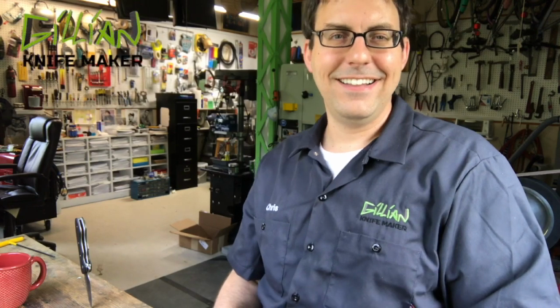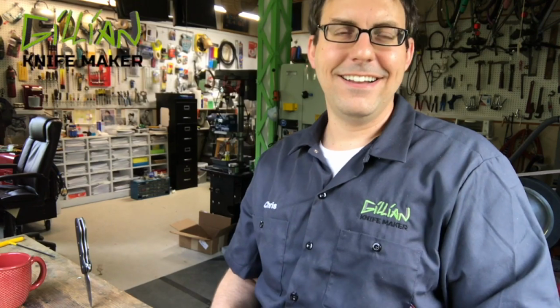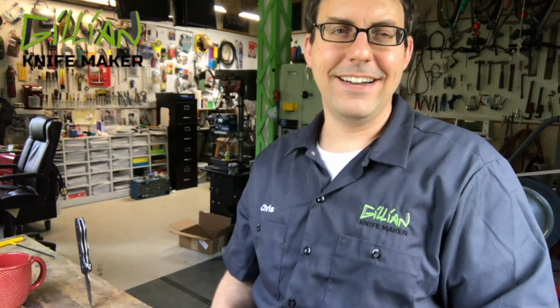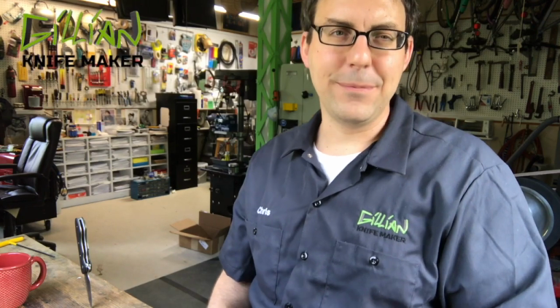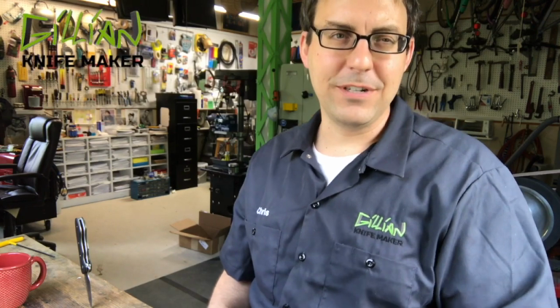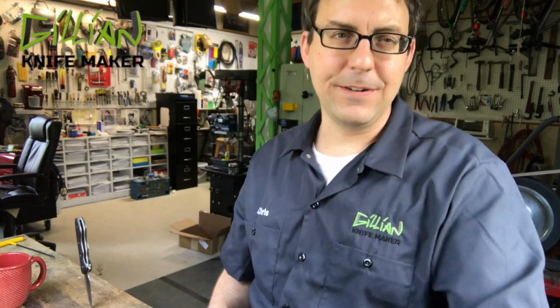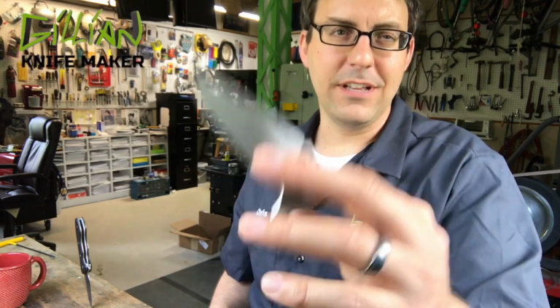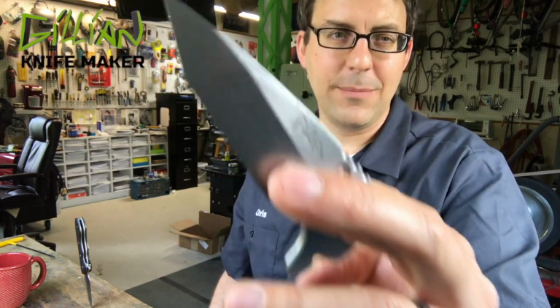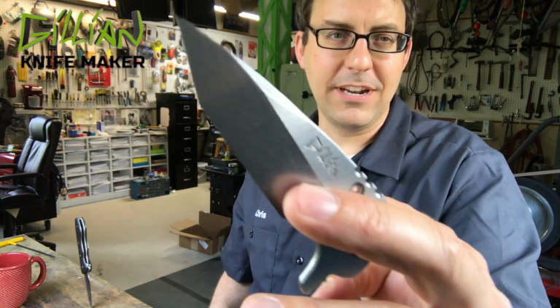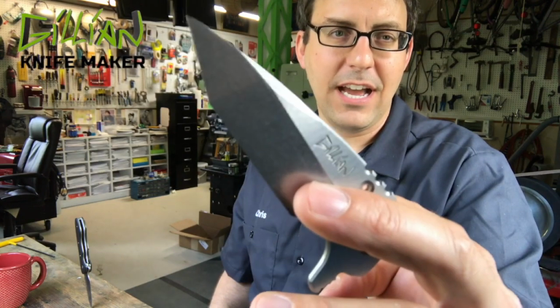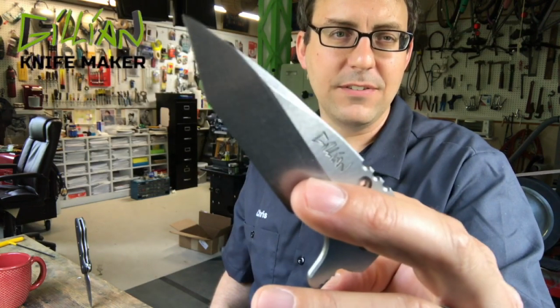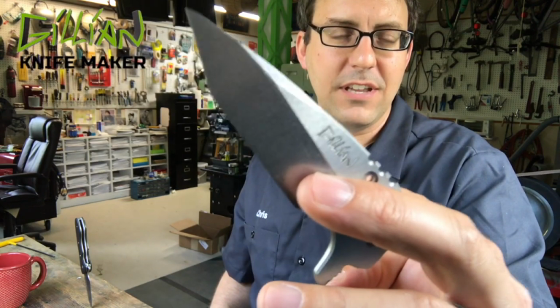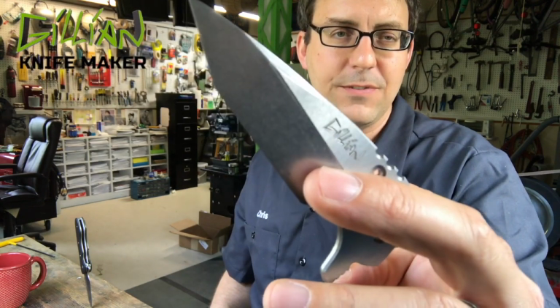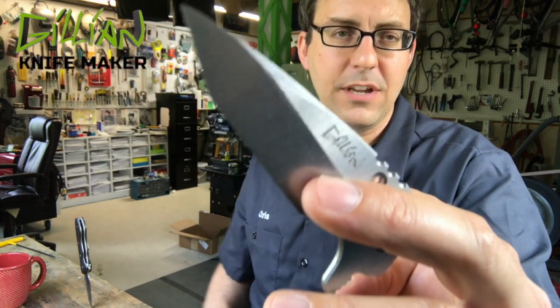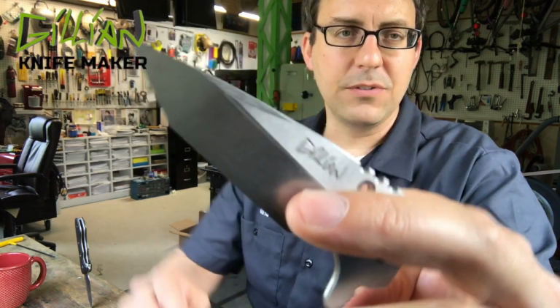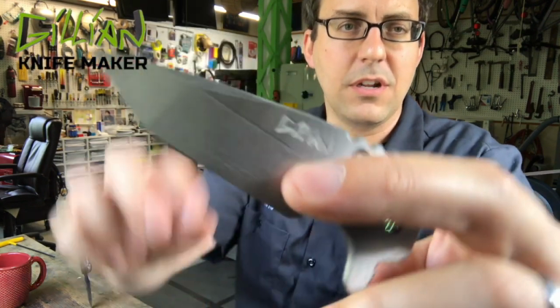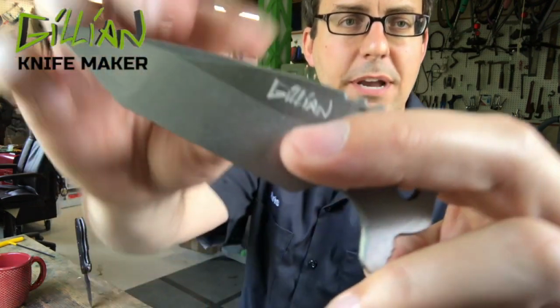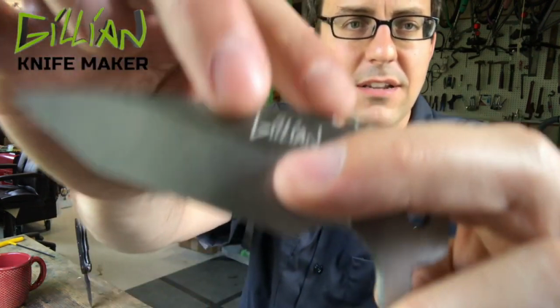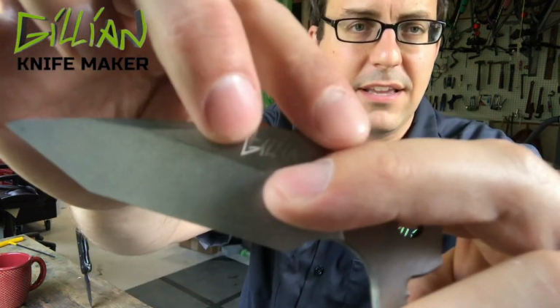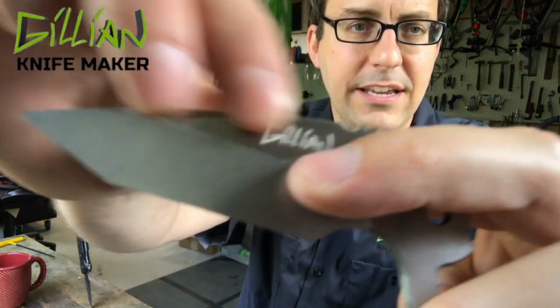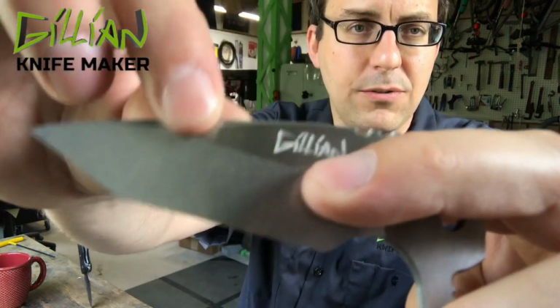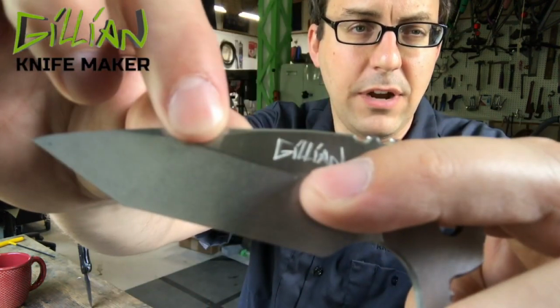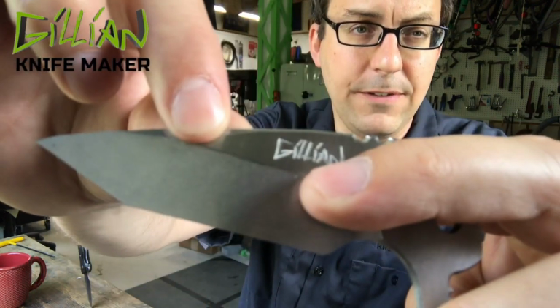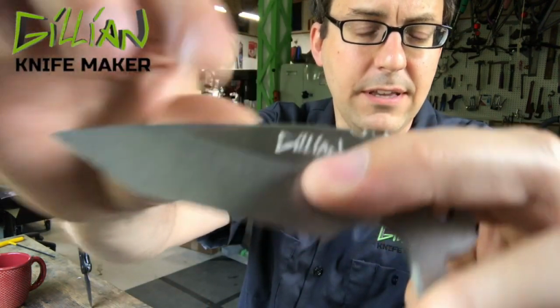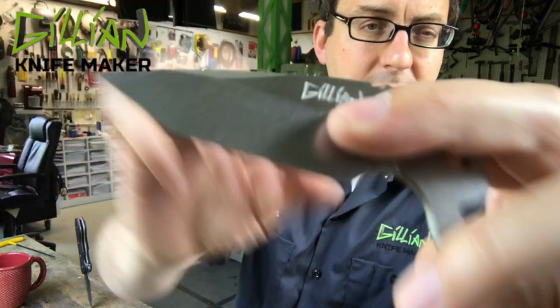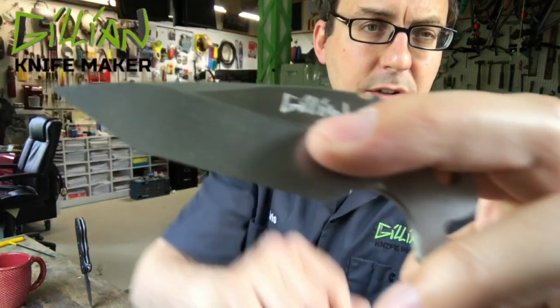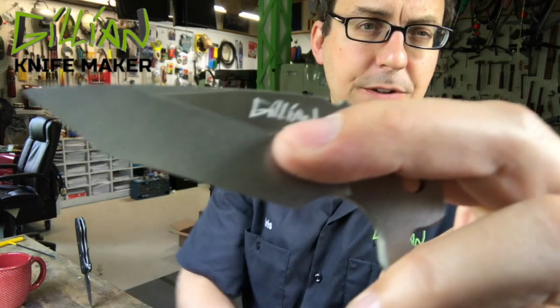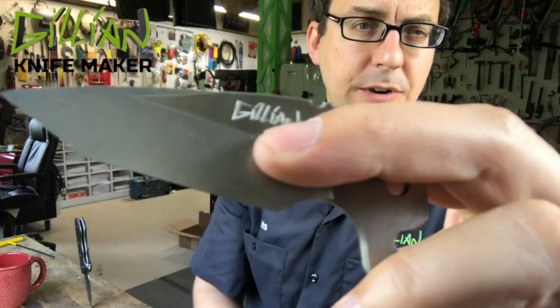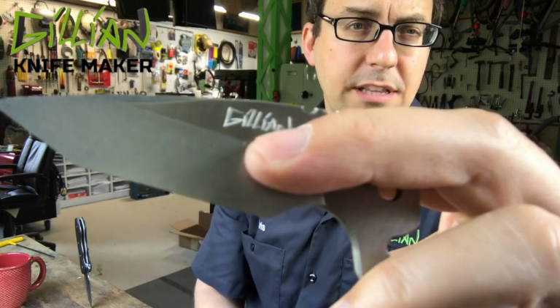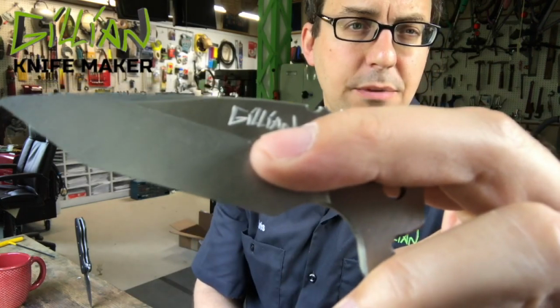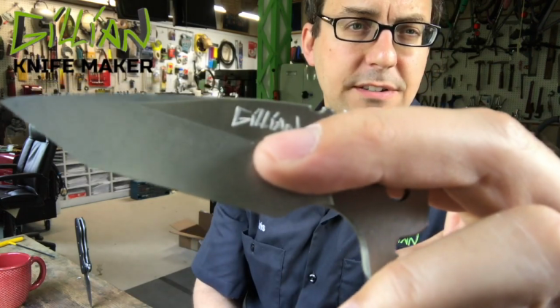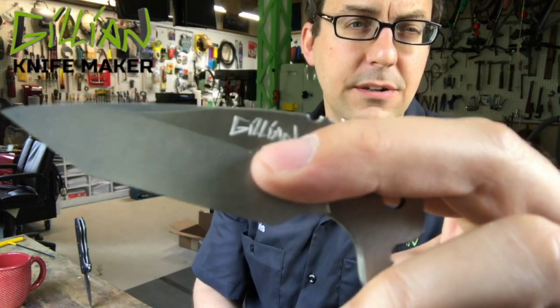Hi, I'm Christopher Gill and I make knives. Today's video is all about engraving and surface grinding the blade steel.